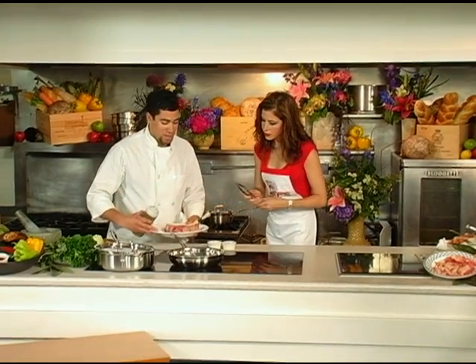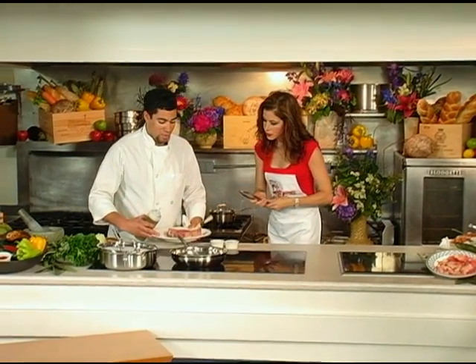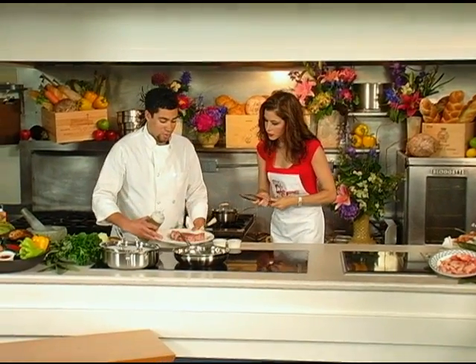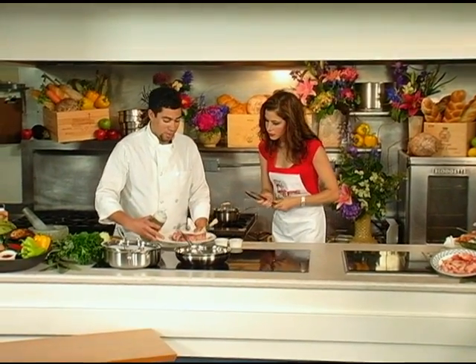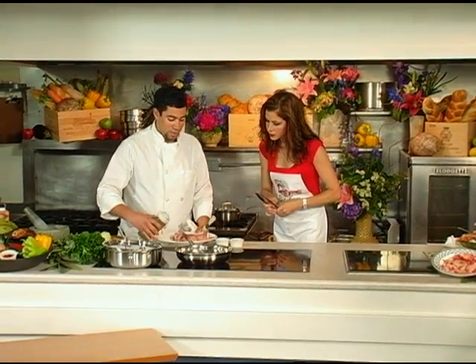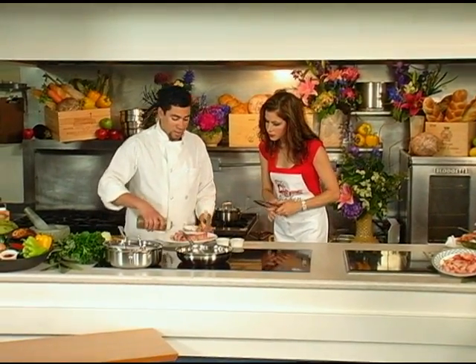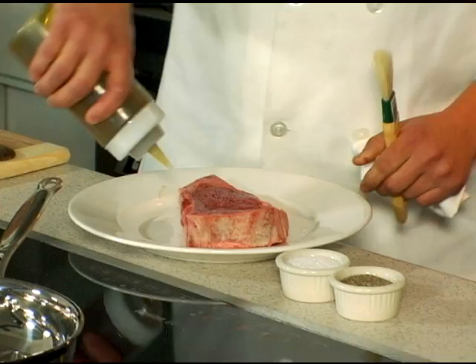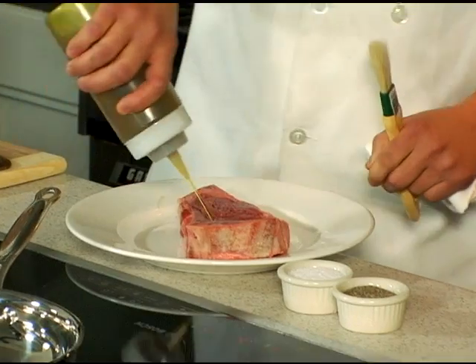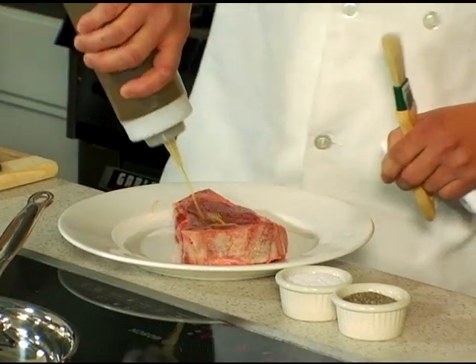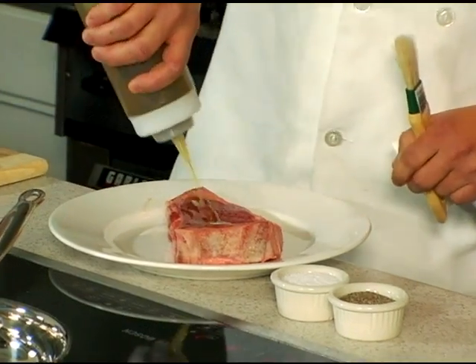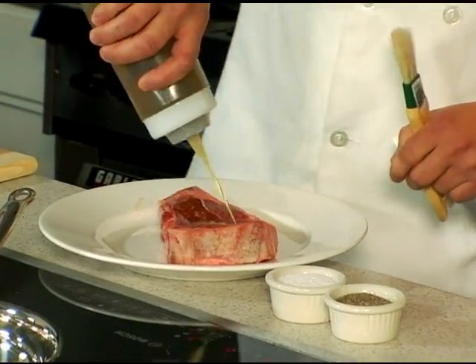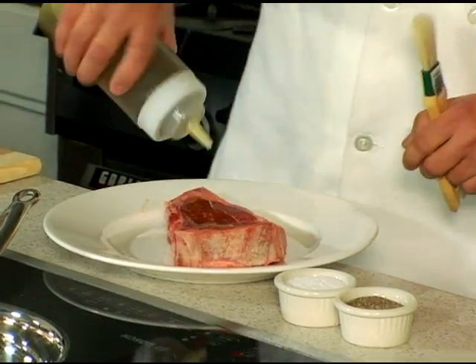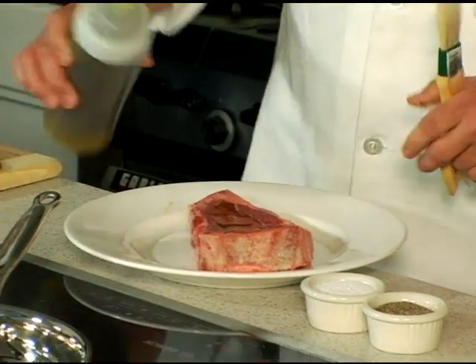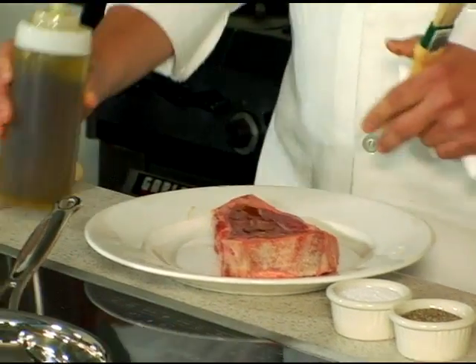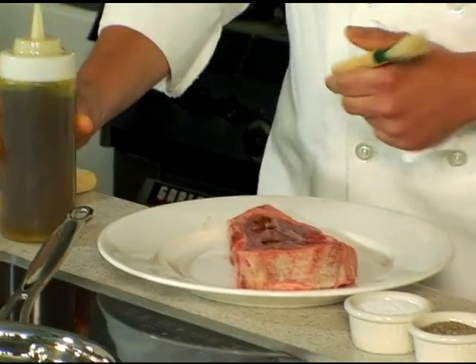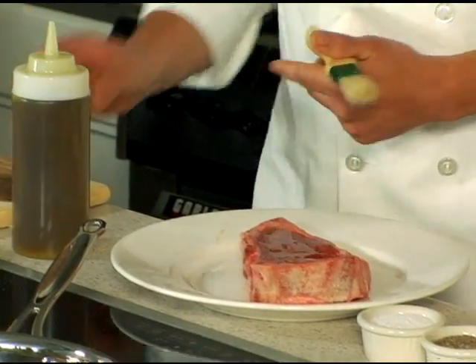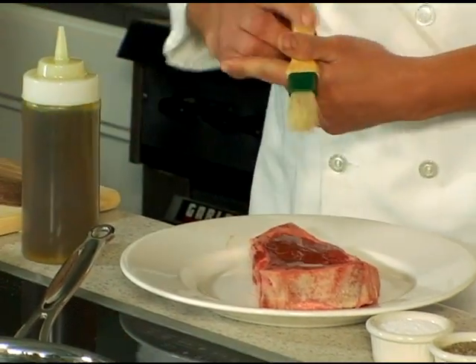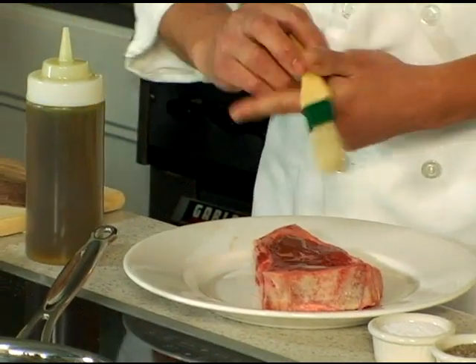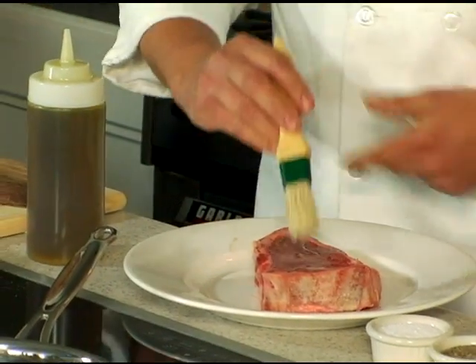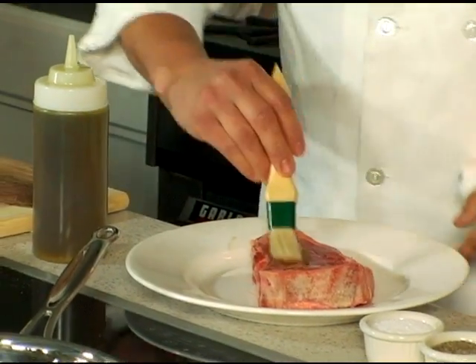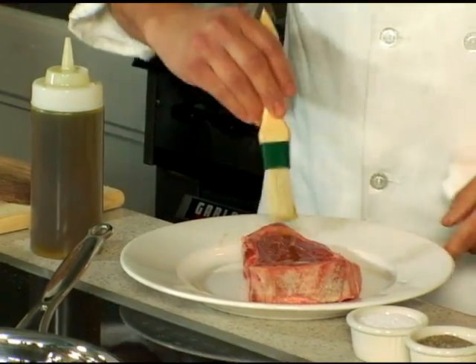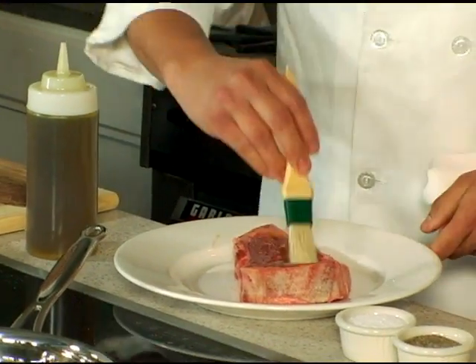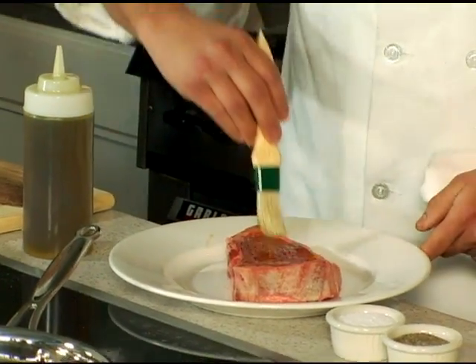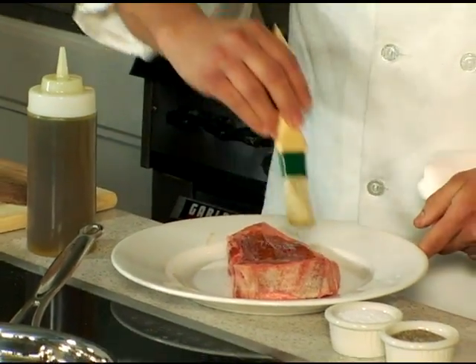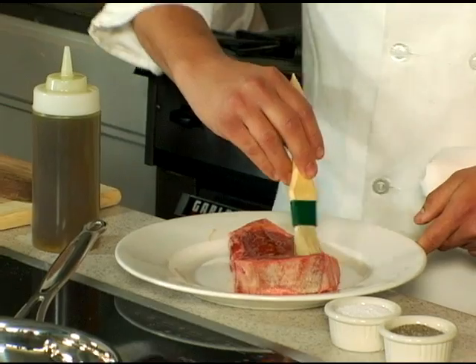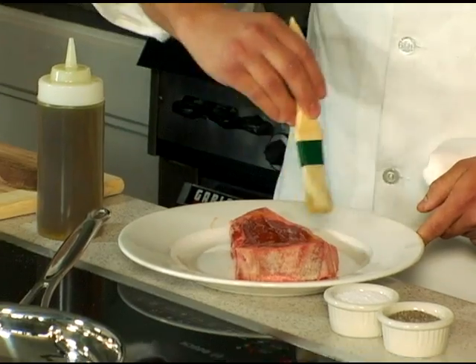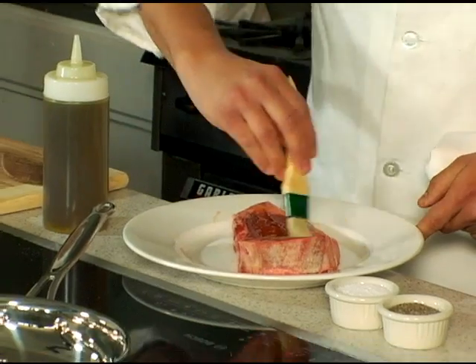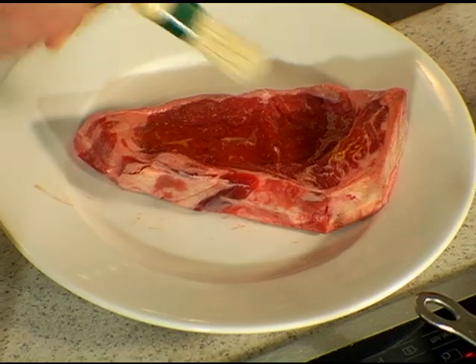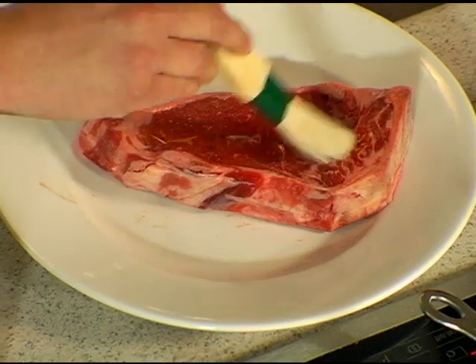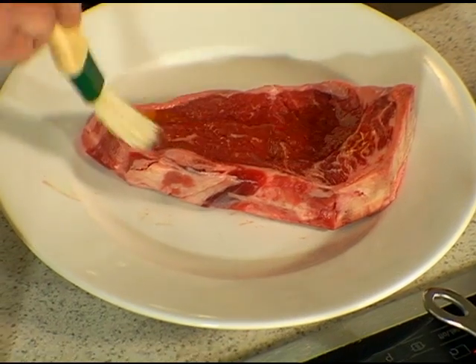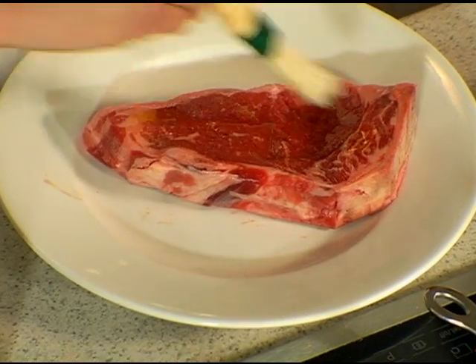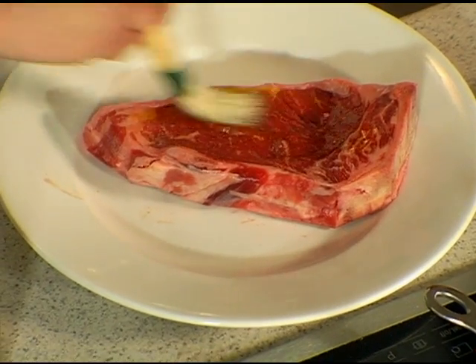We're going to get a little bit of extra virgin olive oil on there and just brush it slightly.